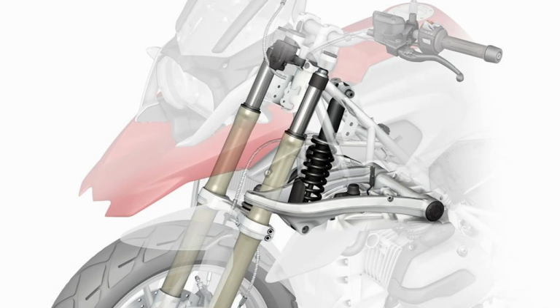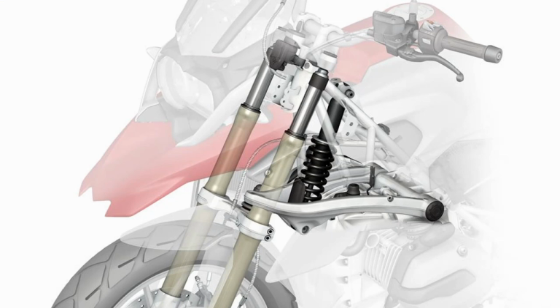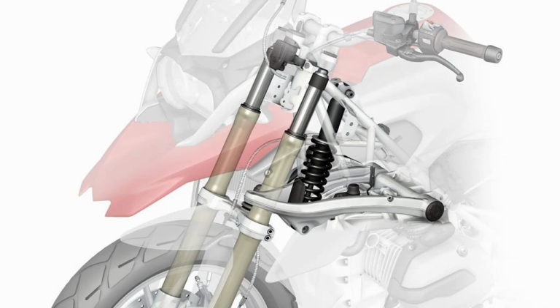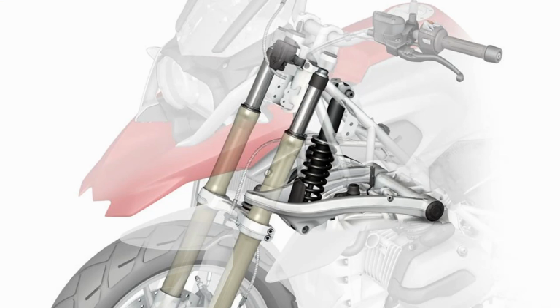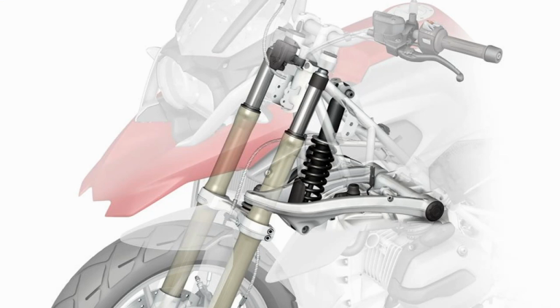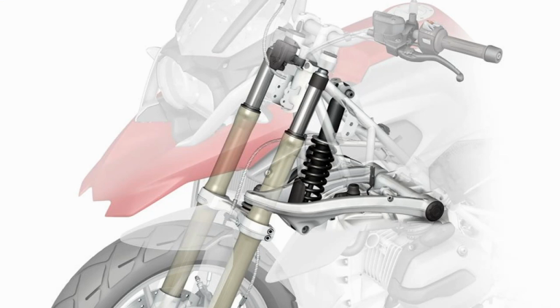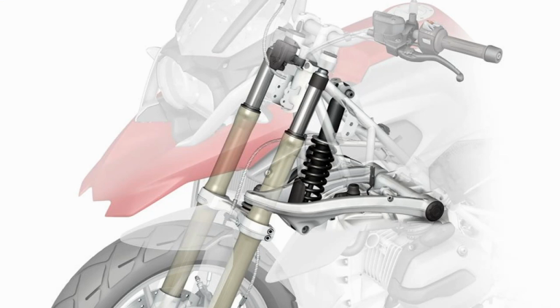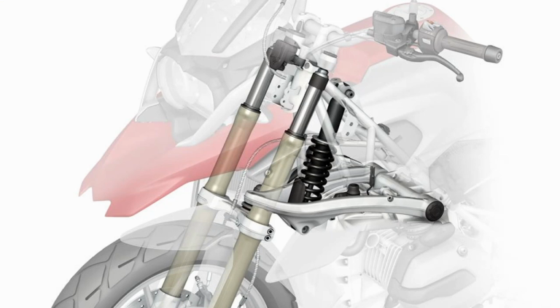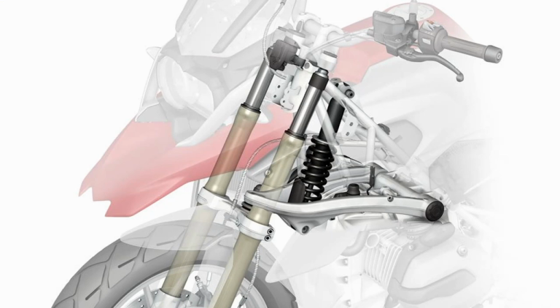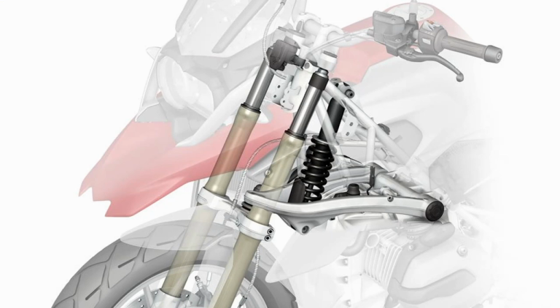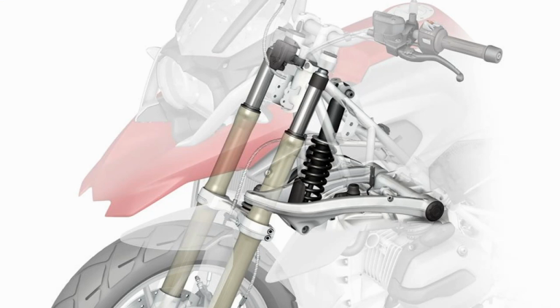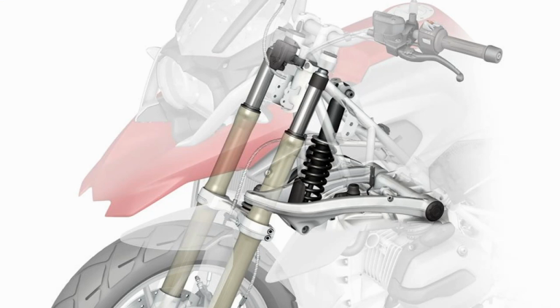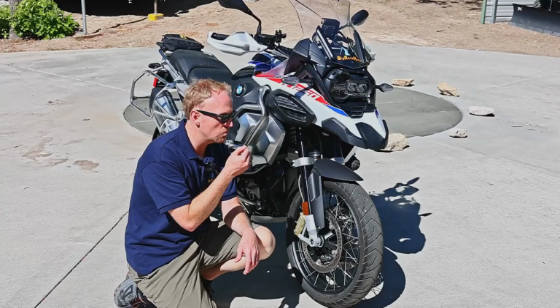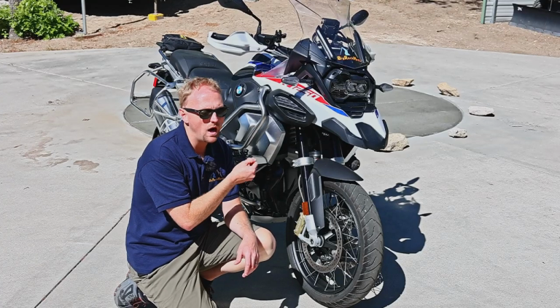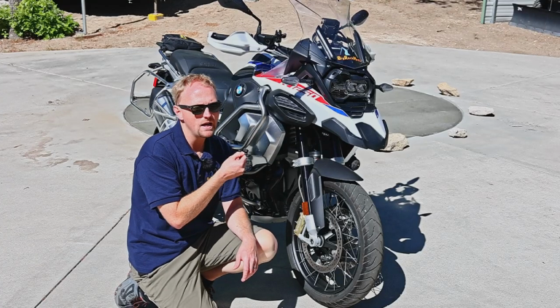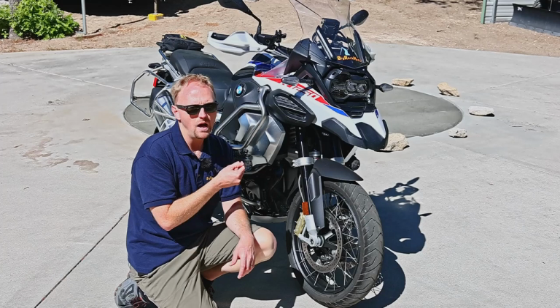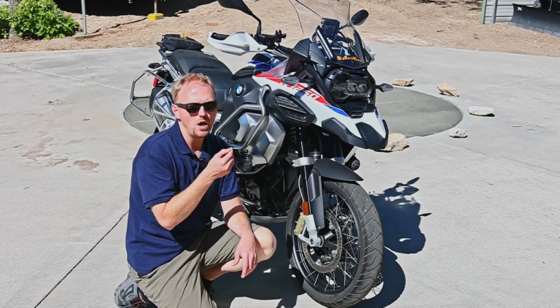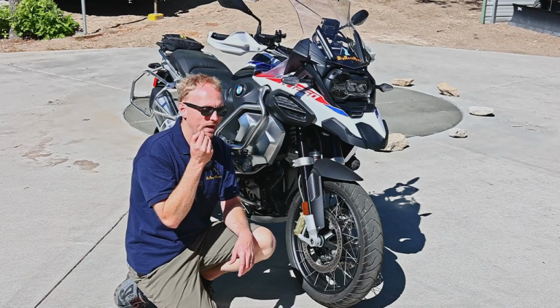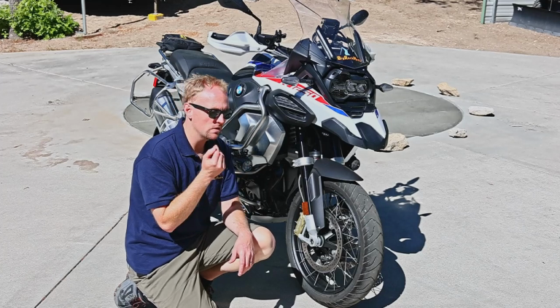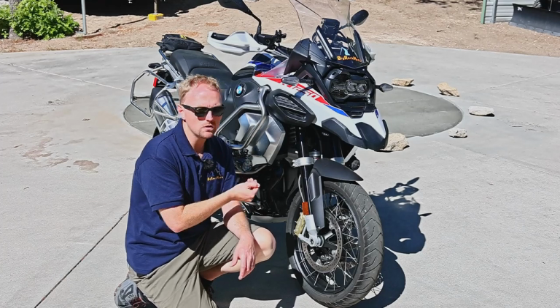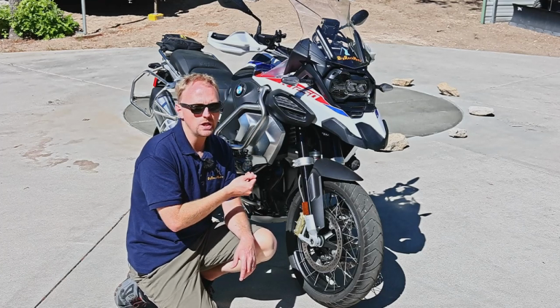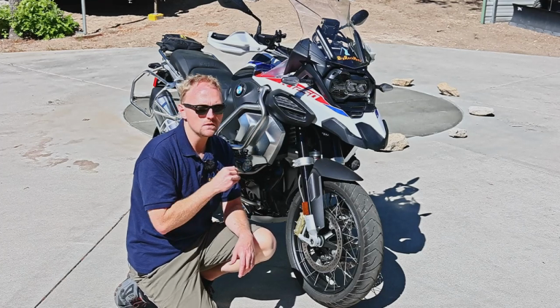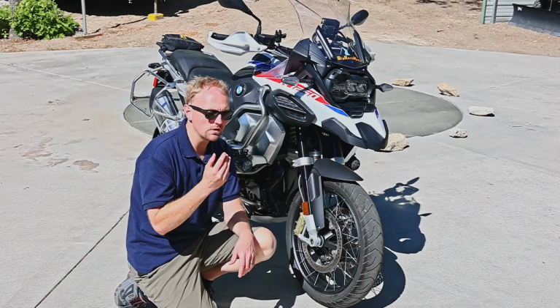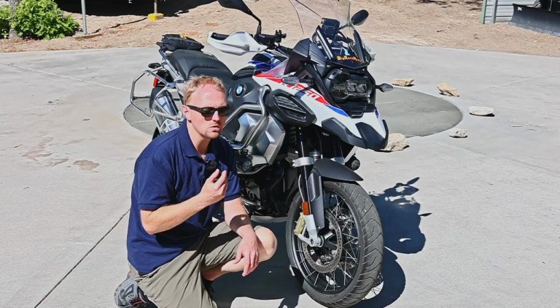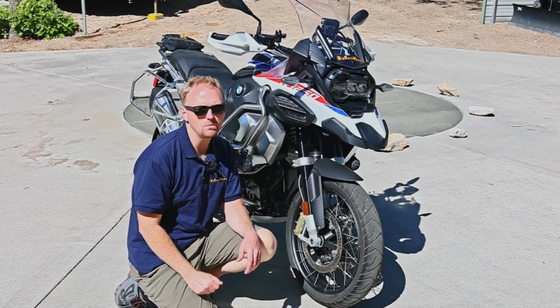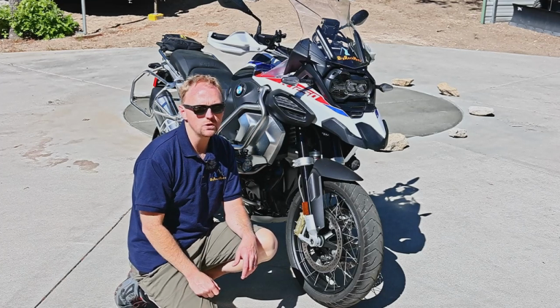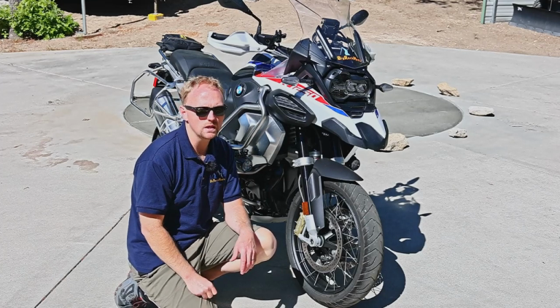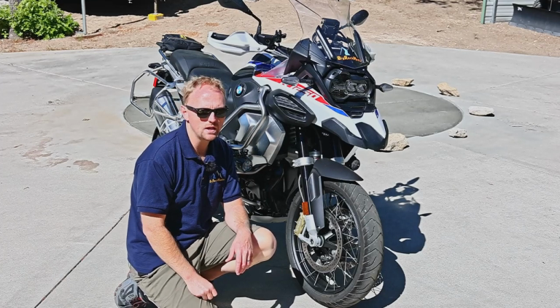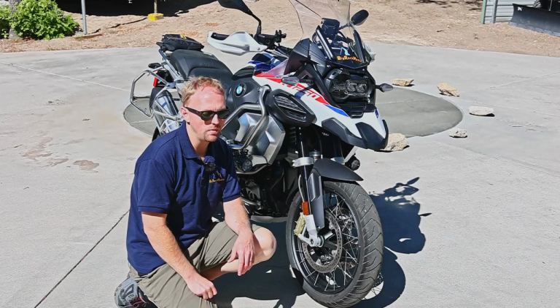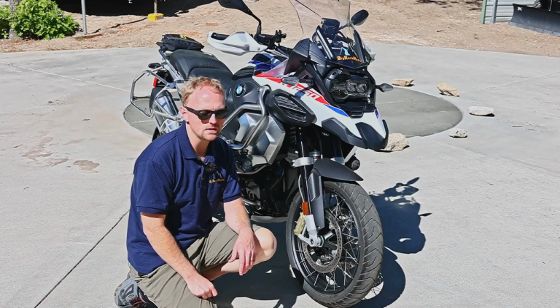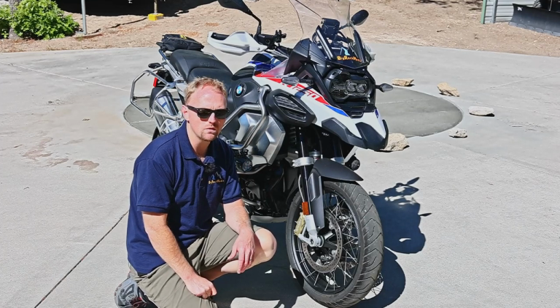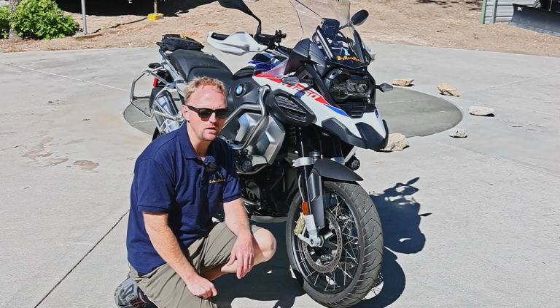Once you get used to telelever, it's very, very hard to go back, and it's why I bought yet another GS even though there are so many great competitive bikes out there.